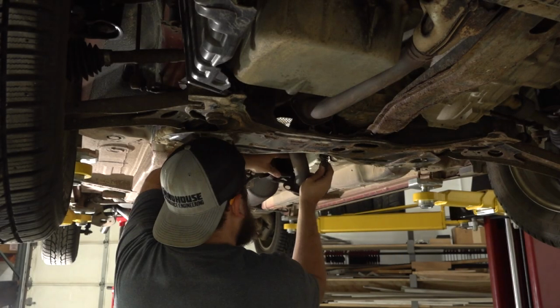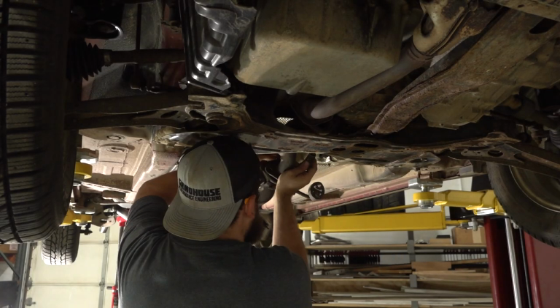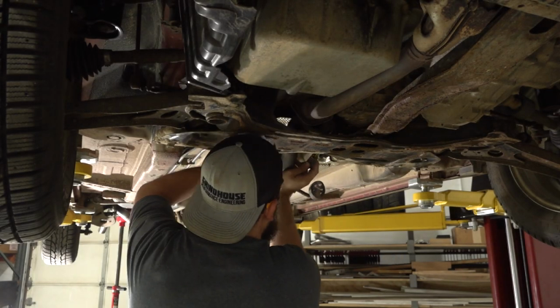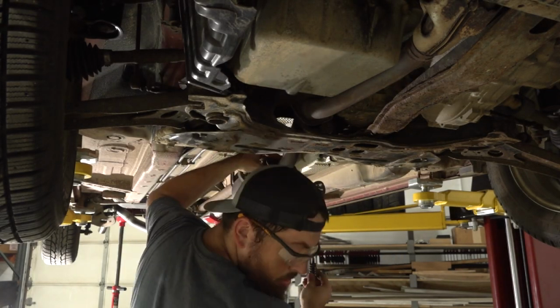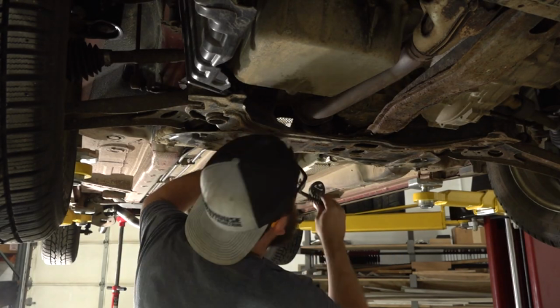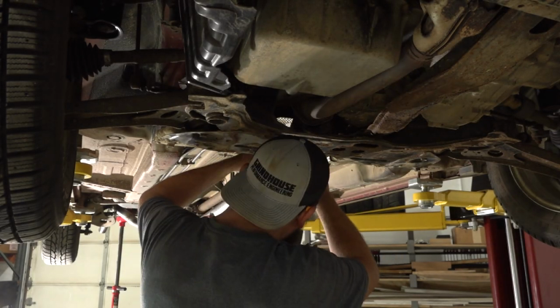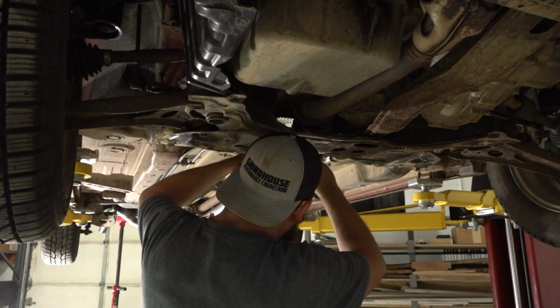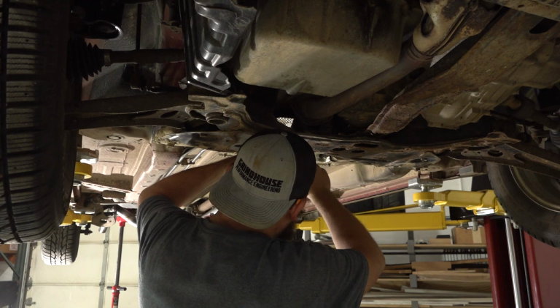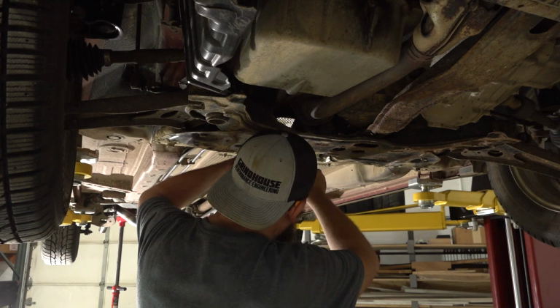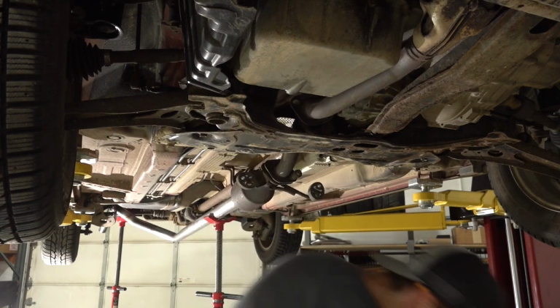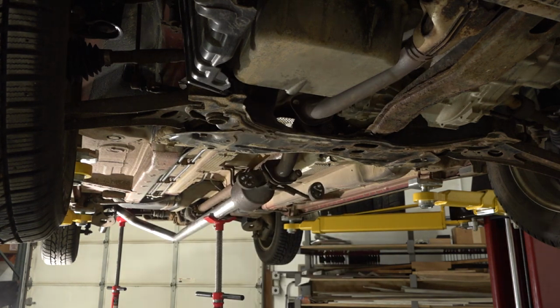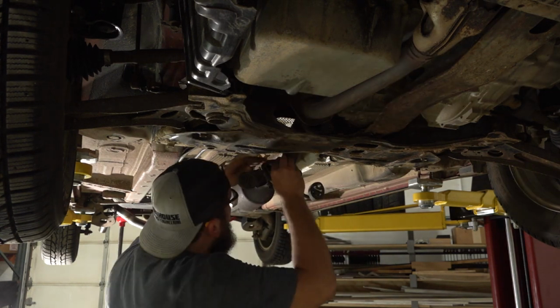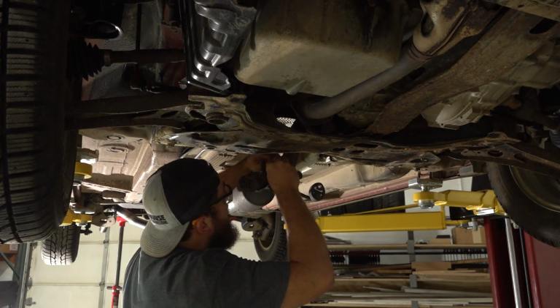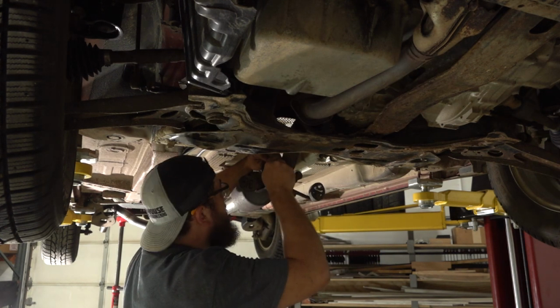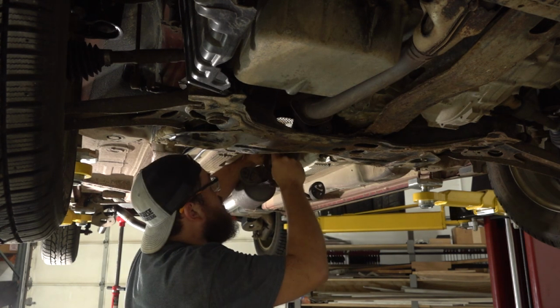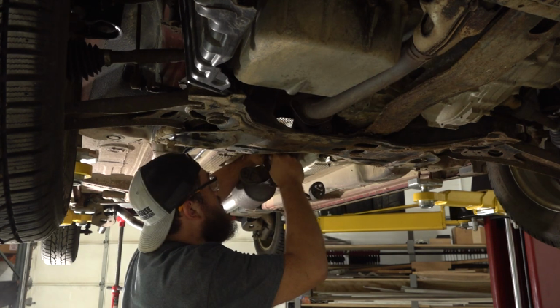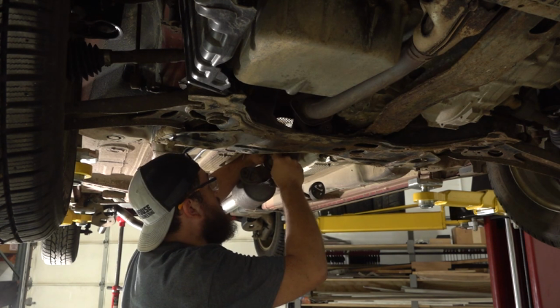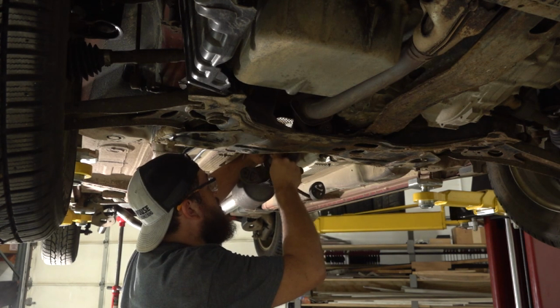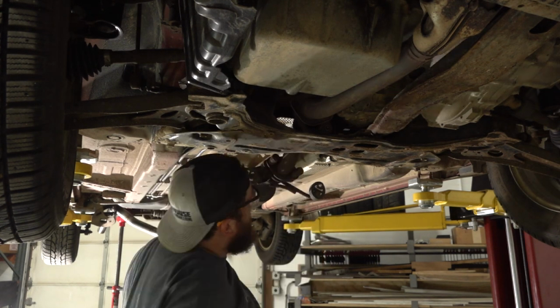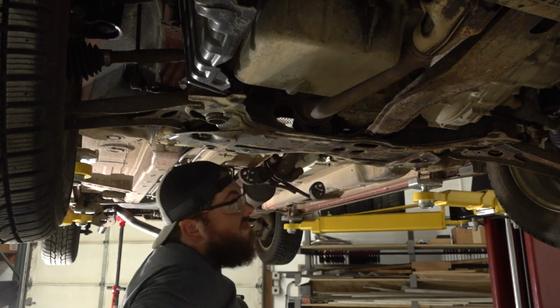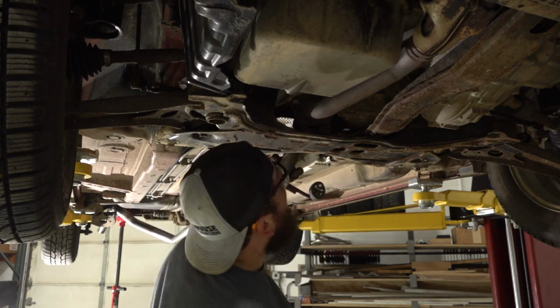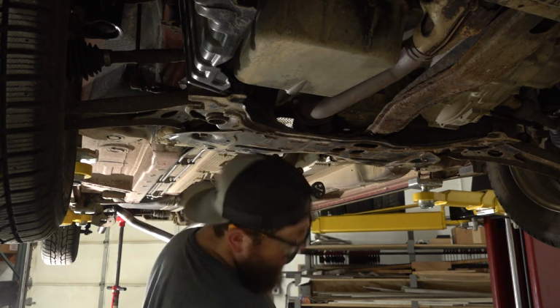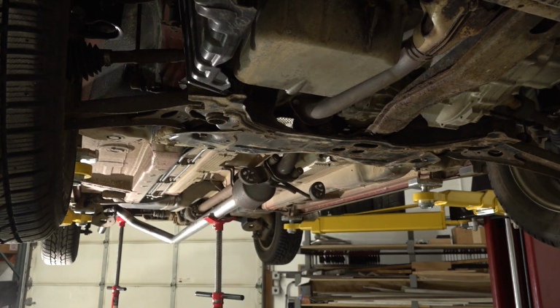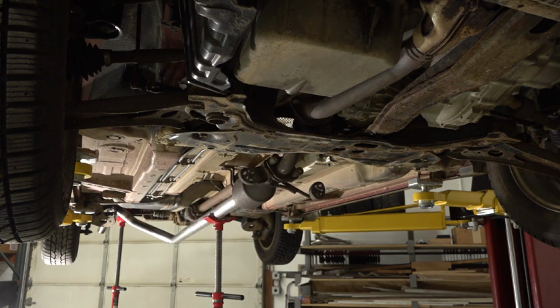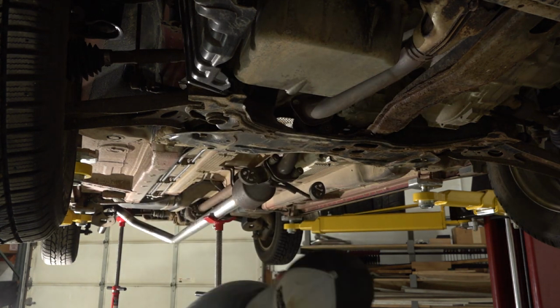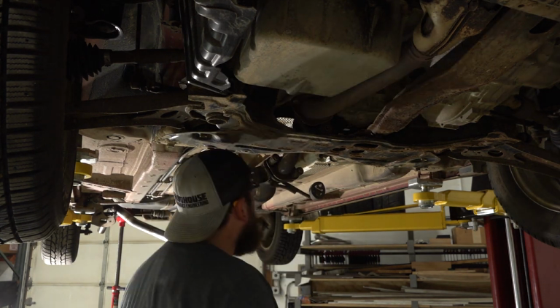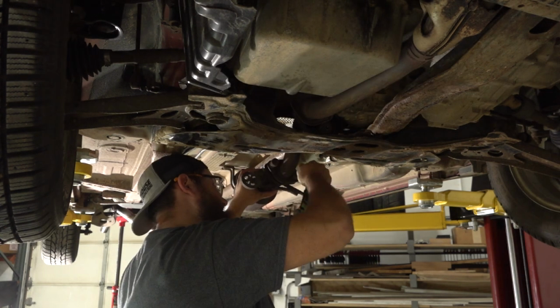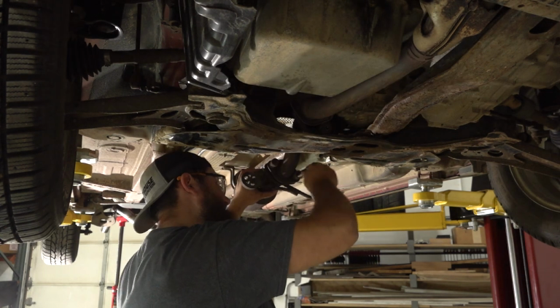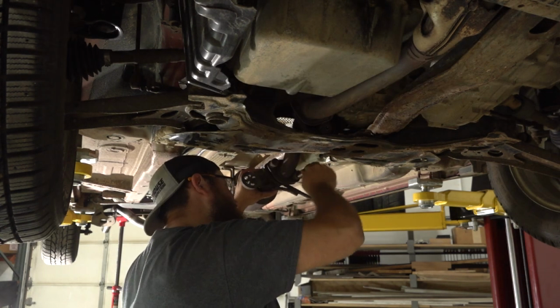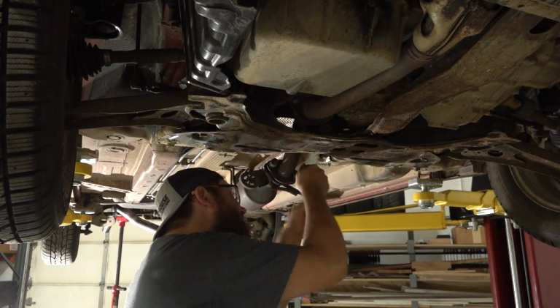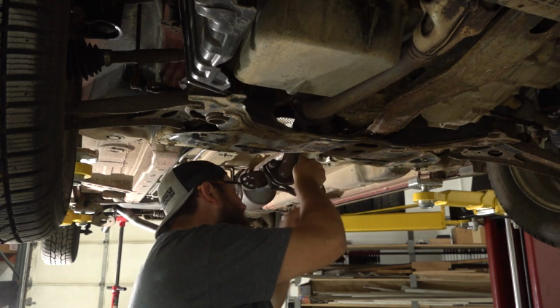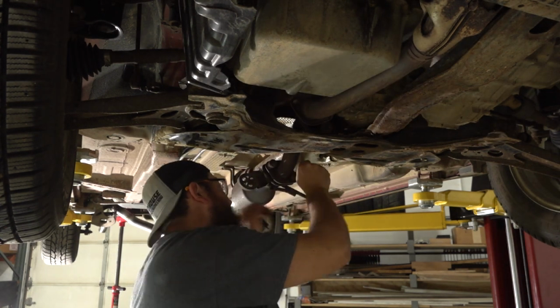I'm honestly blown away — I was able to disassemble and reuse the factory exhaust flanges to remove and install the exhaust.